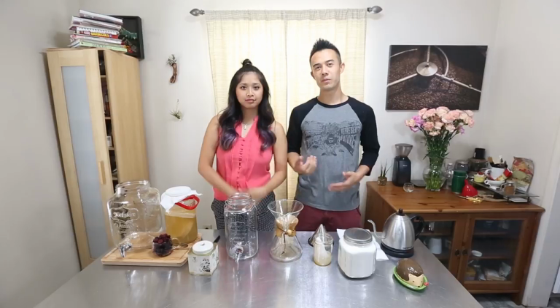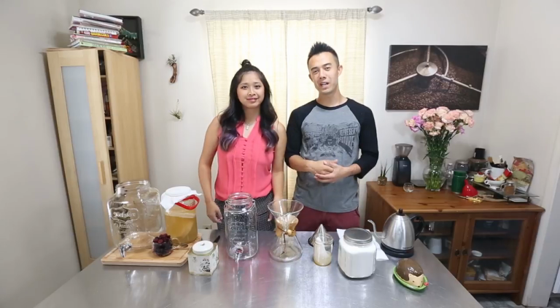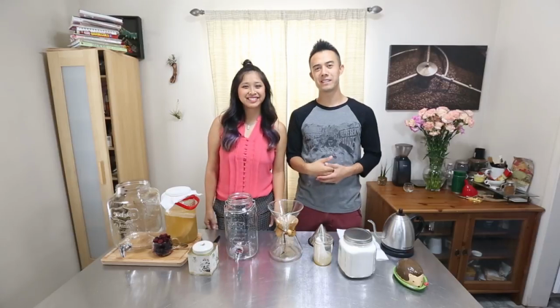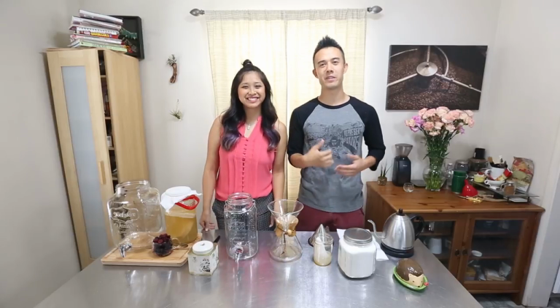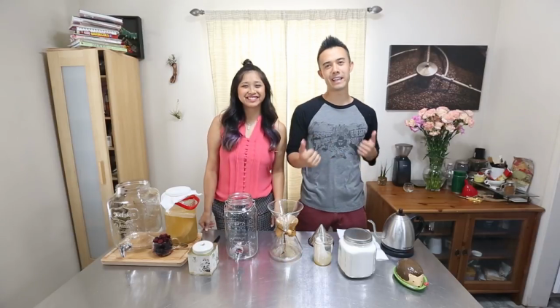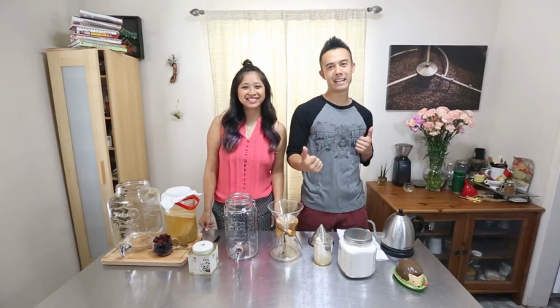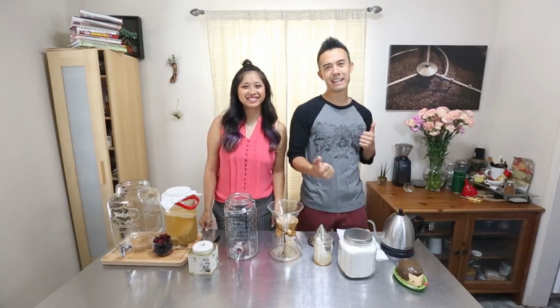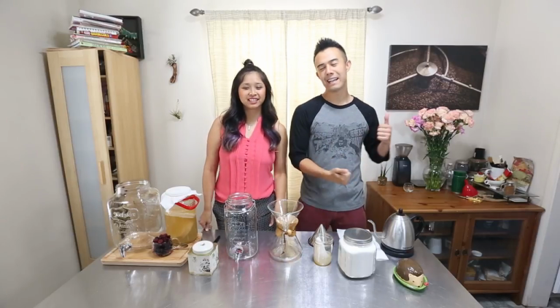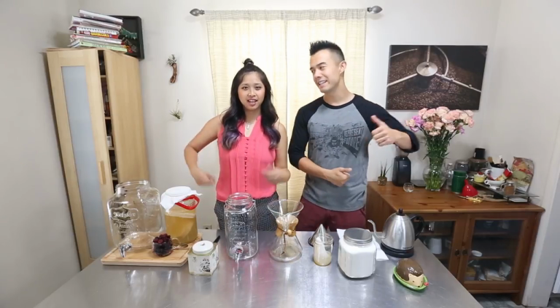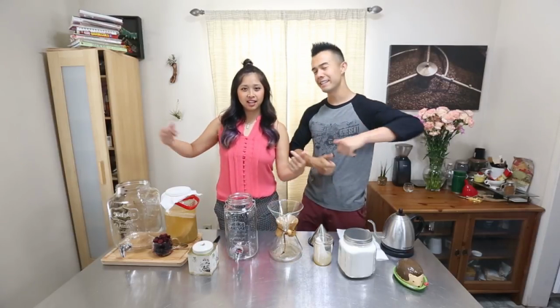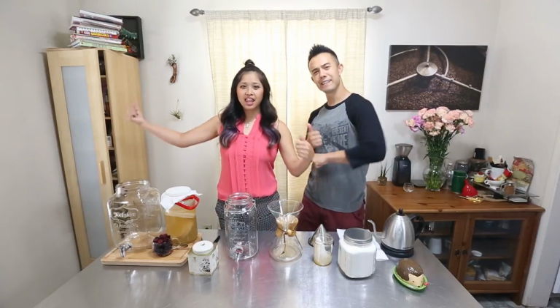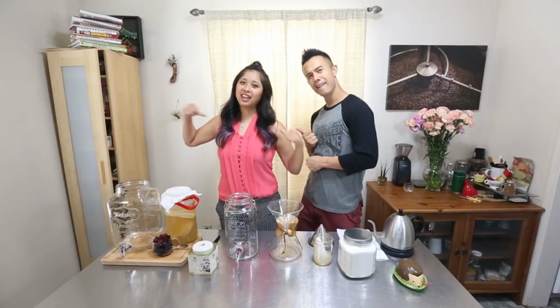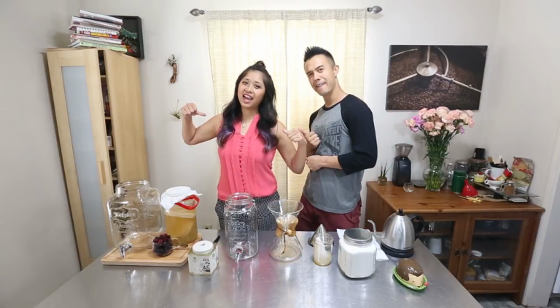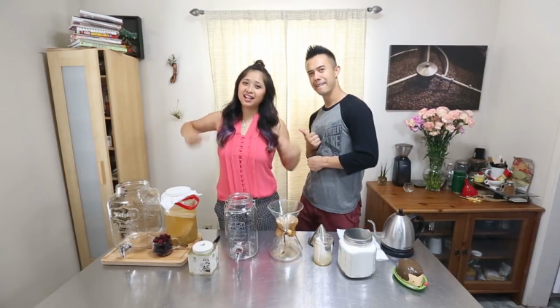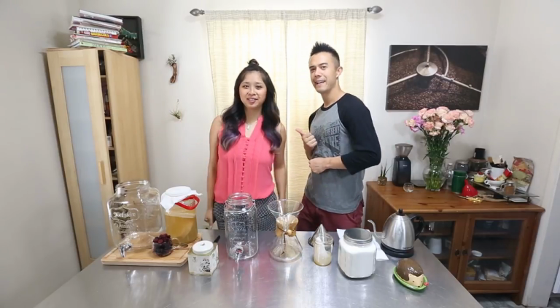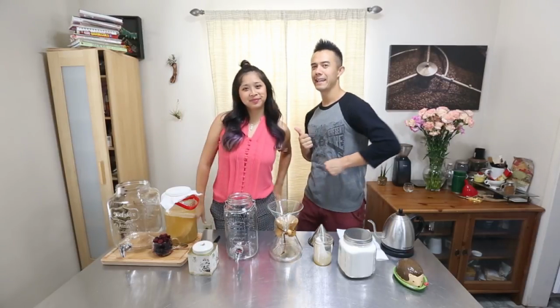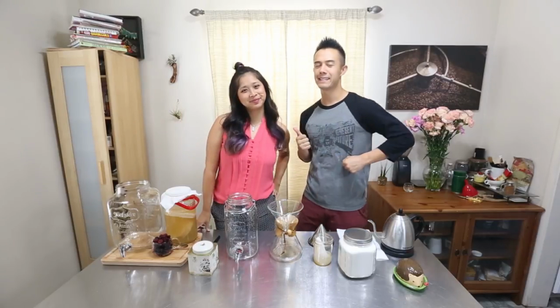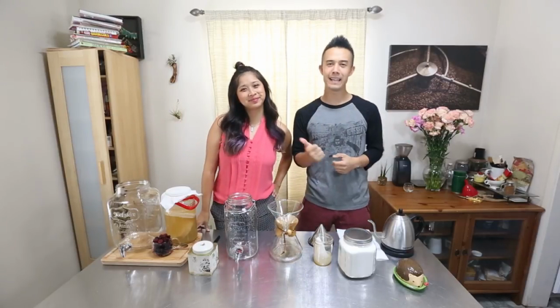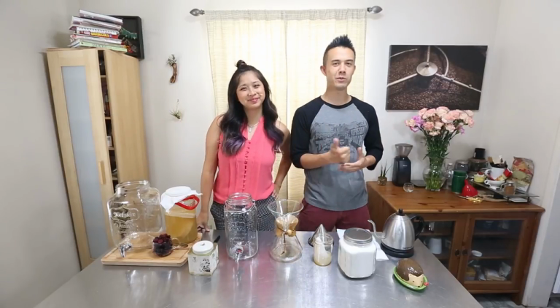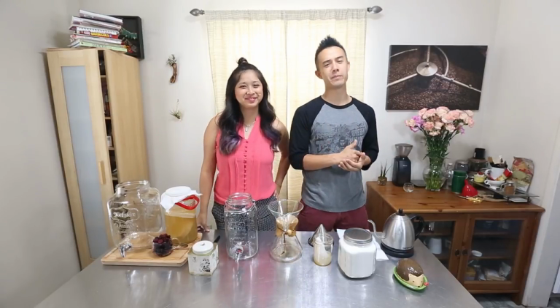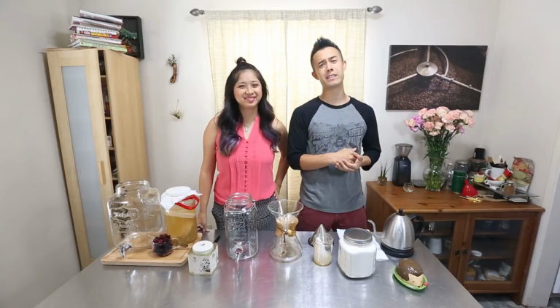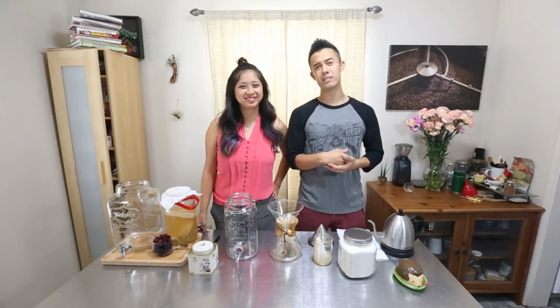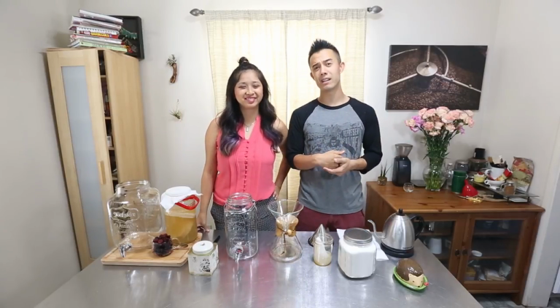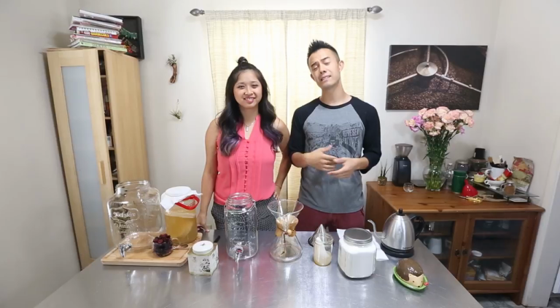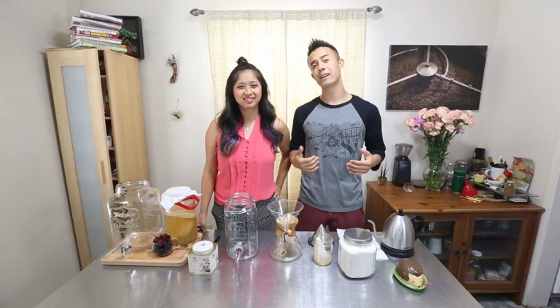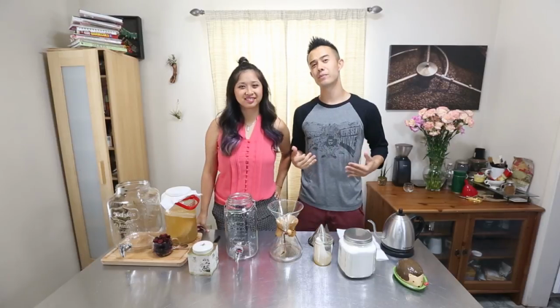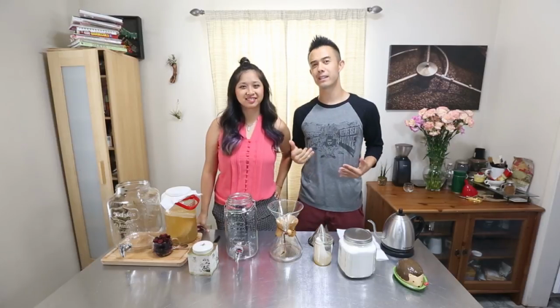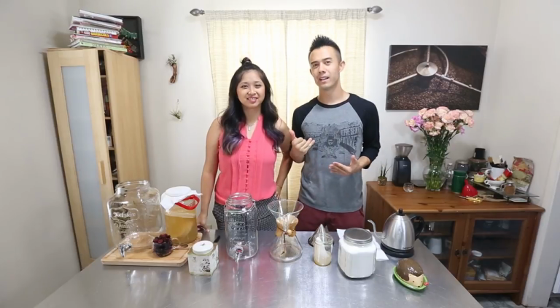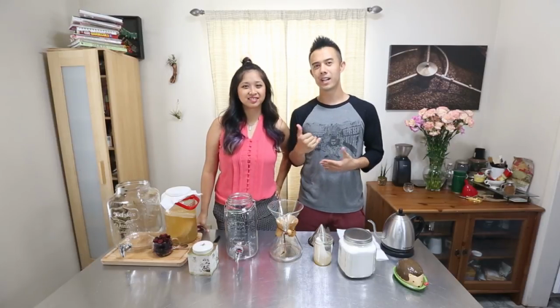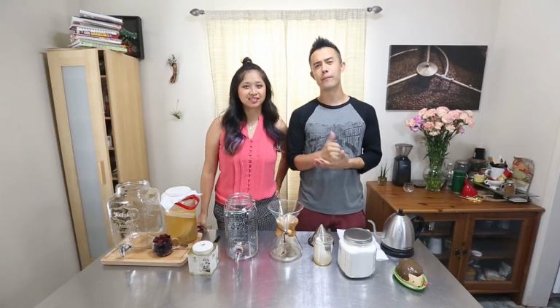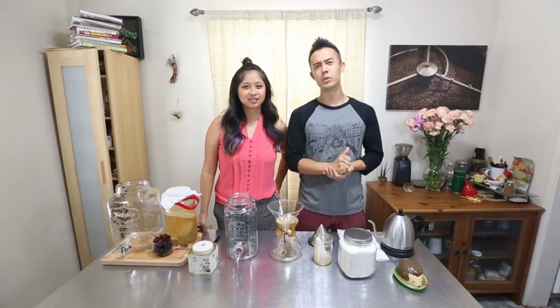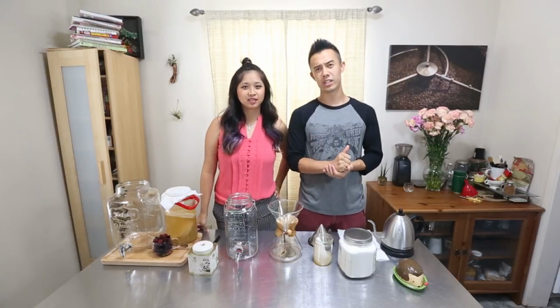What's up you guys? It's Vinsanity and this is Lynn, and today we're gonna be teaching you guys how to make kombucha.